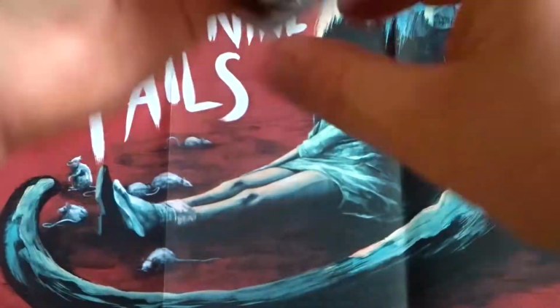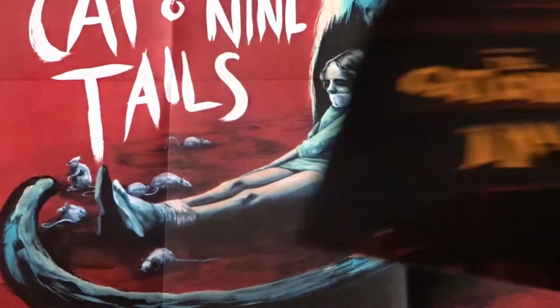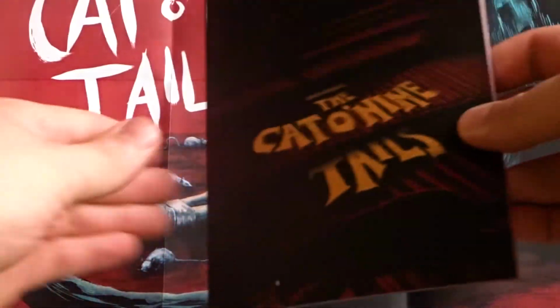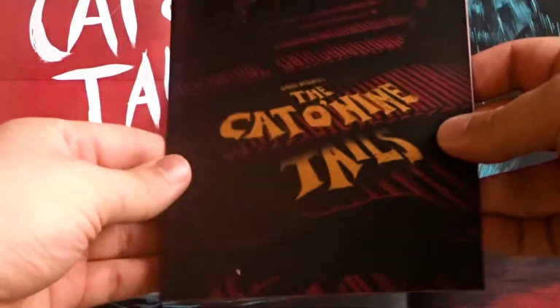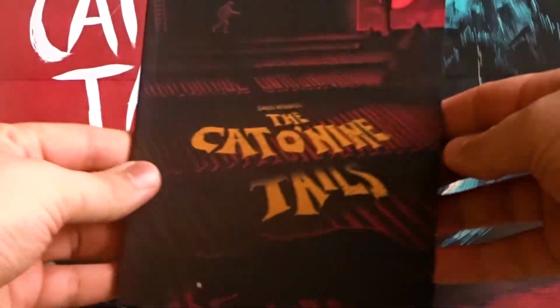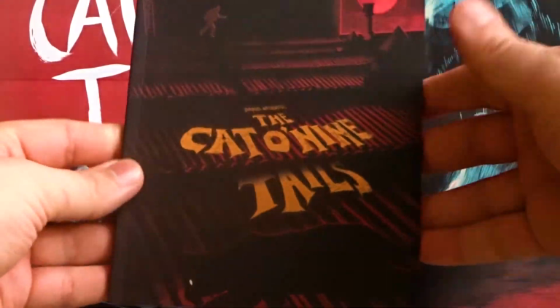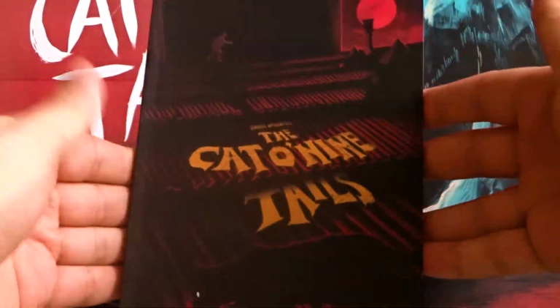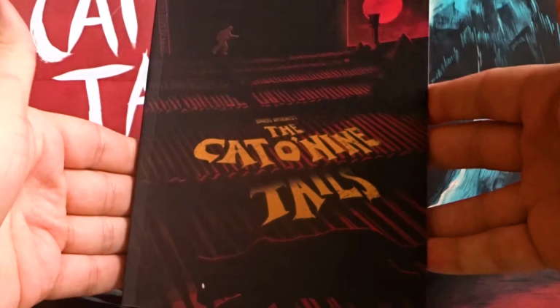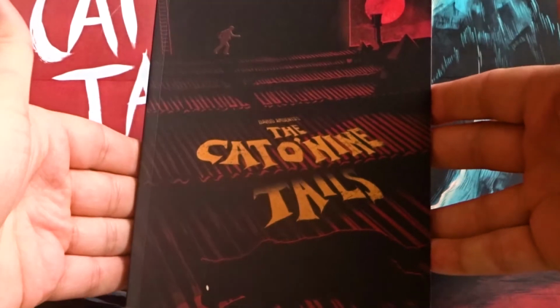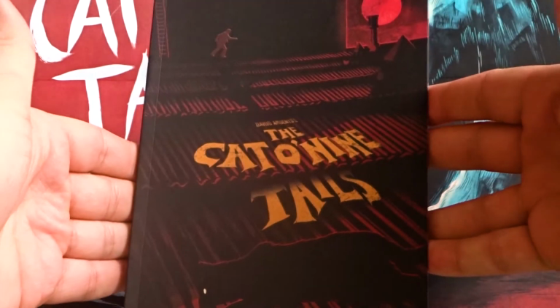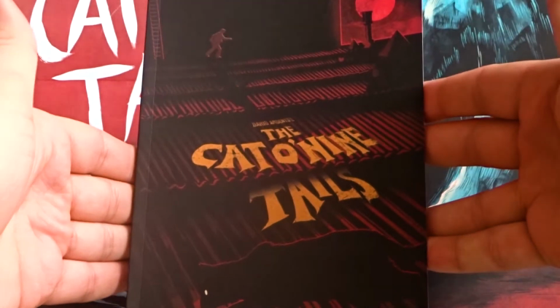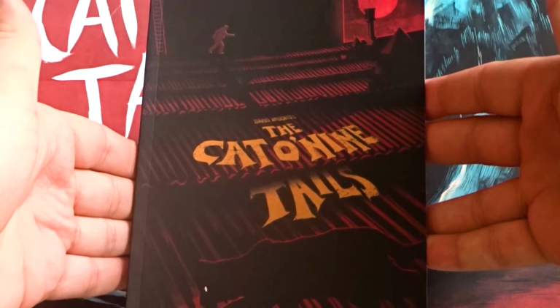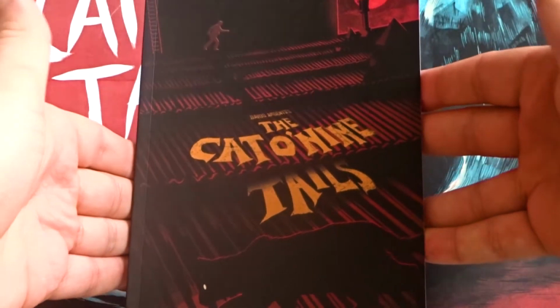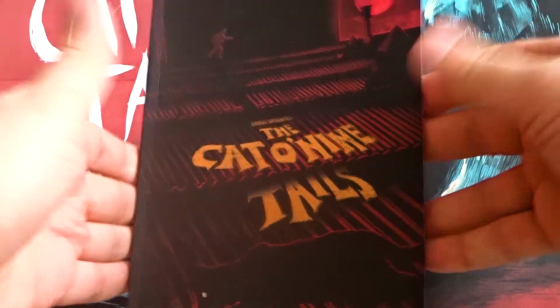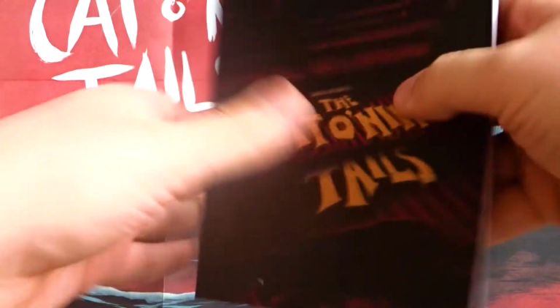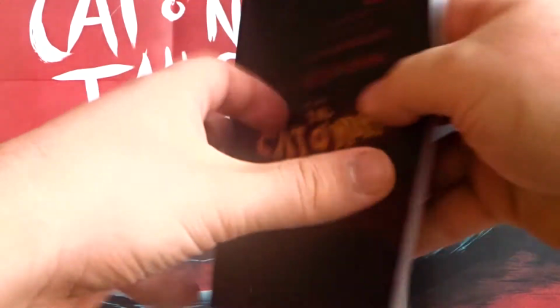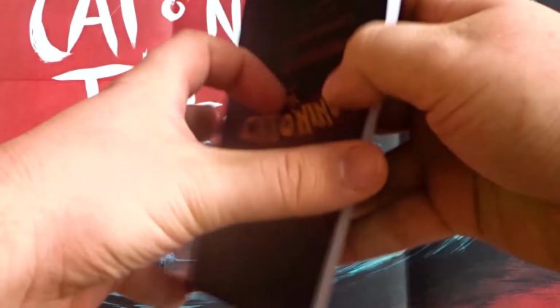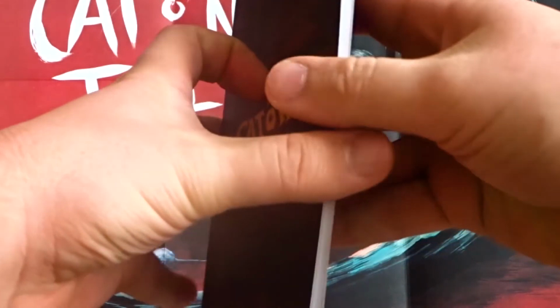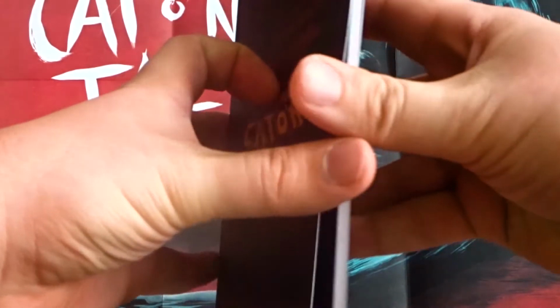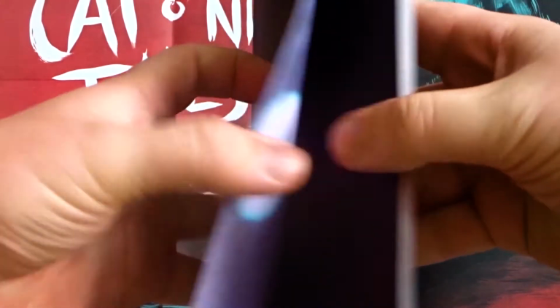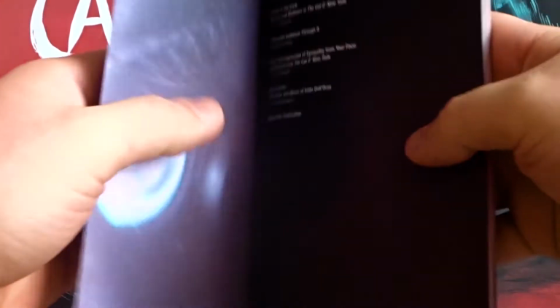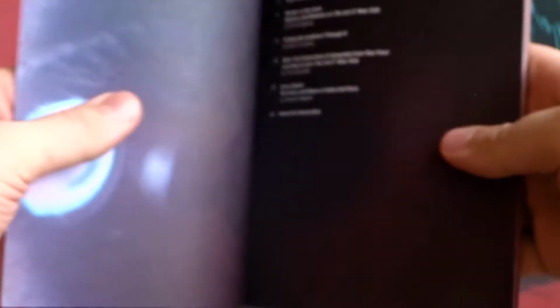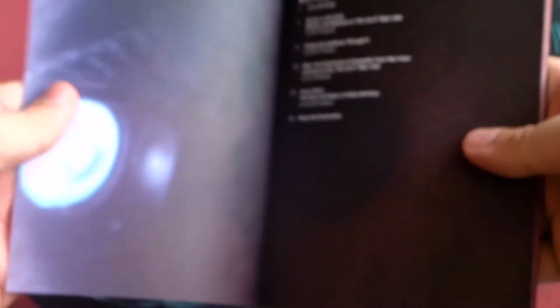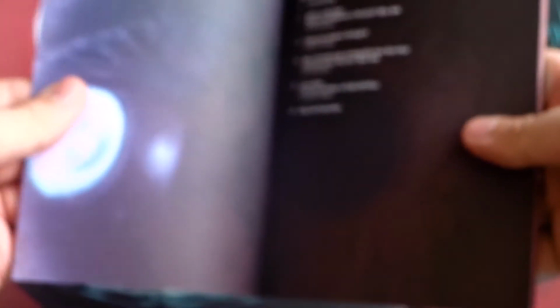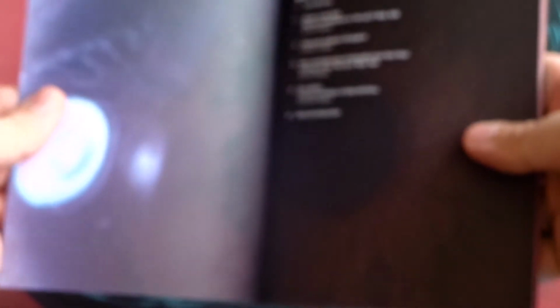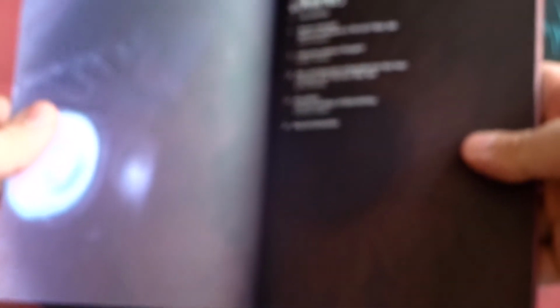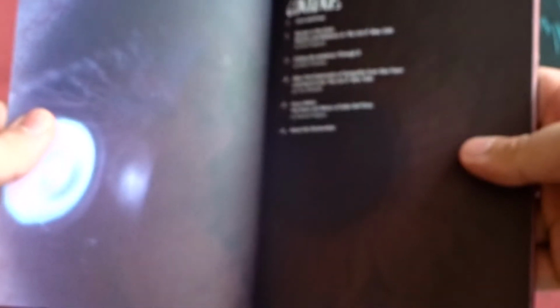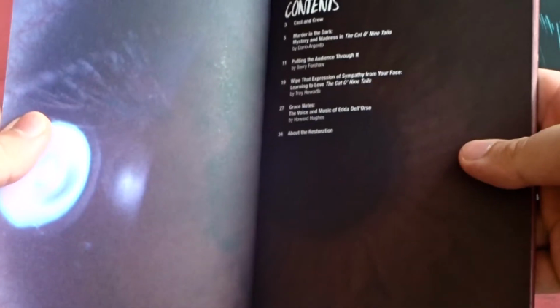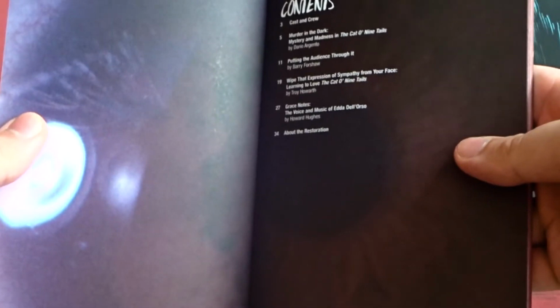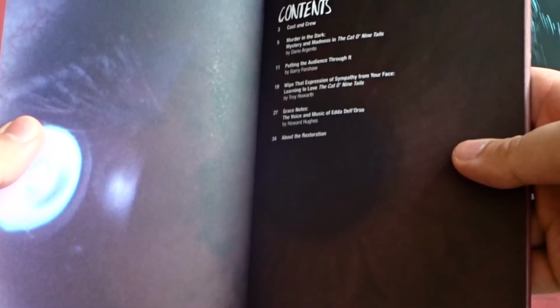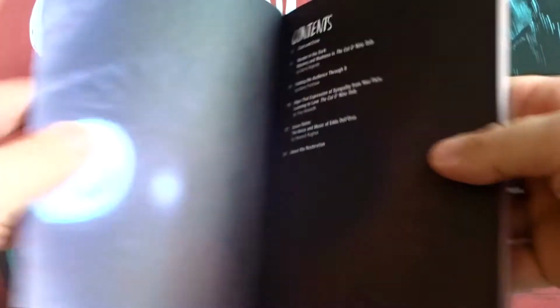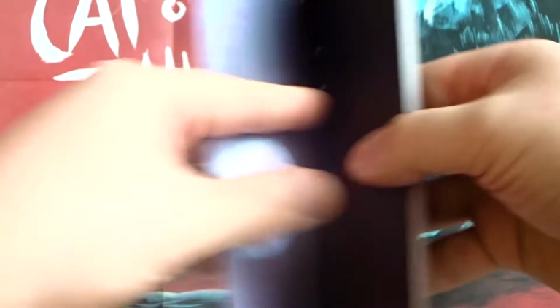Next up here we have the booklet, which I'll give a quick flip through so you can get an idea of what is on the inside.